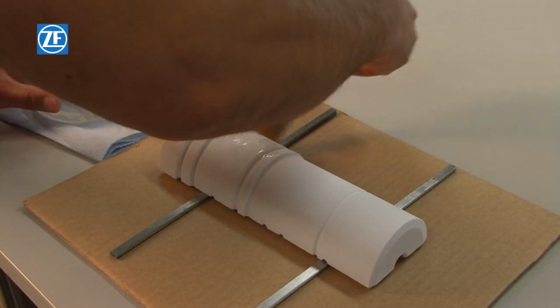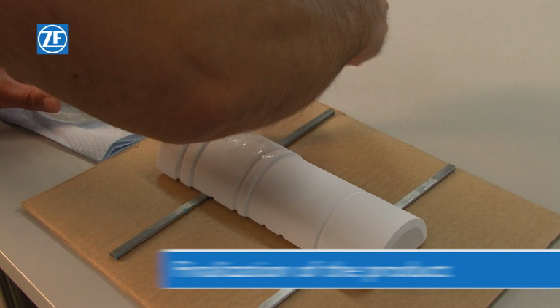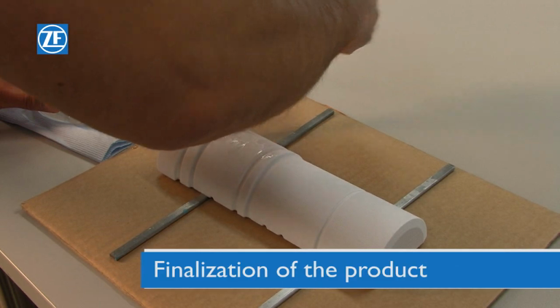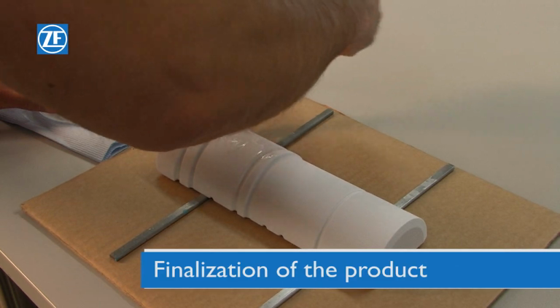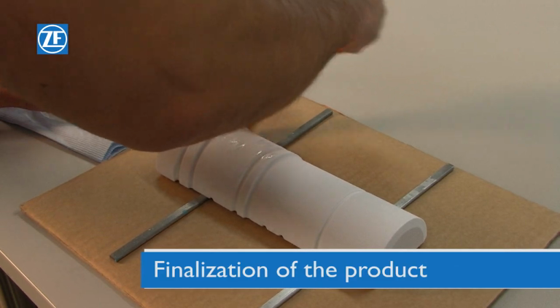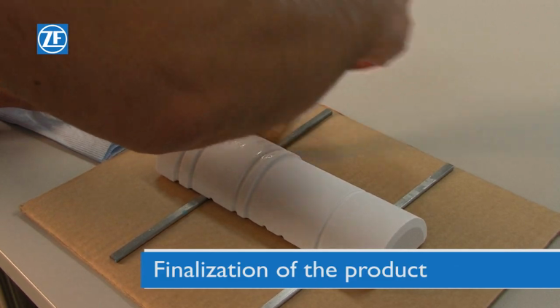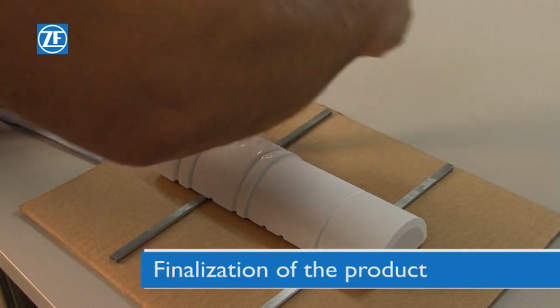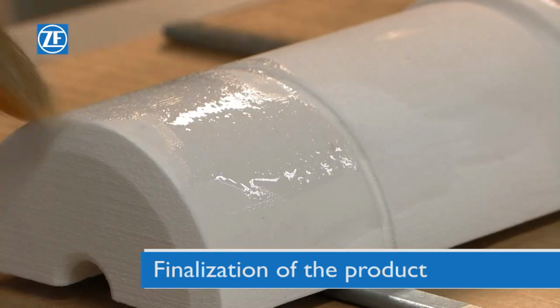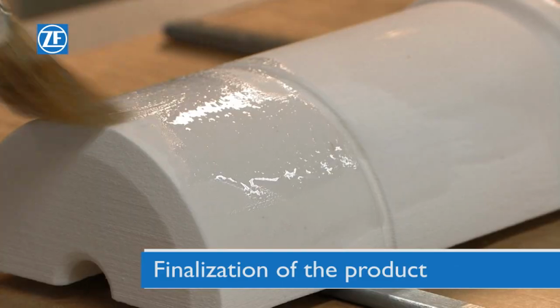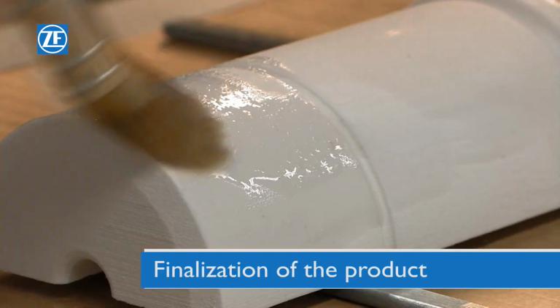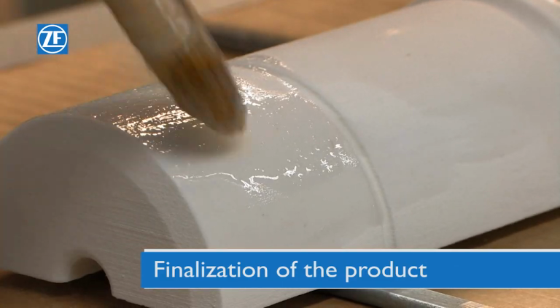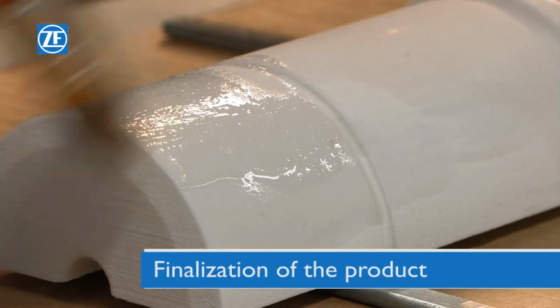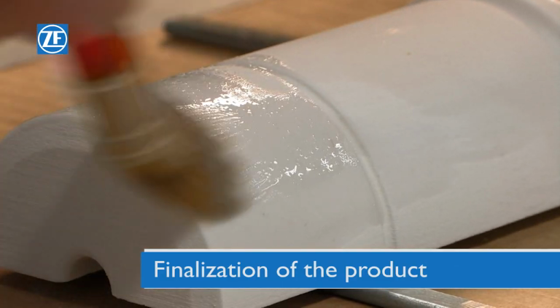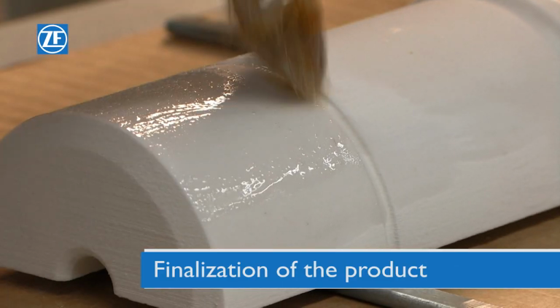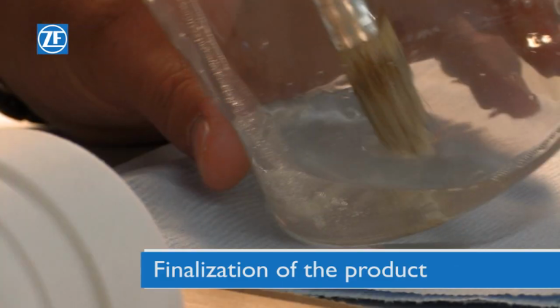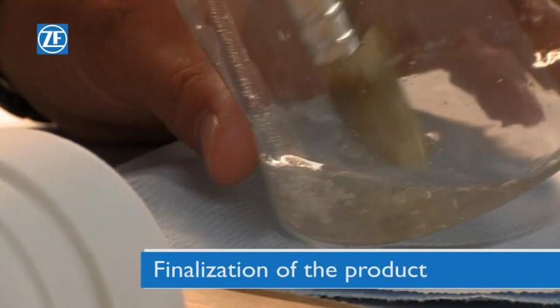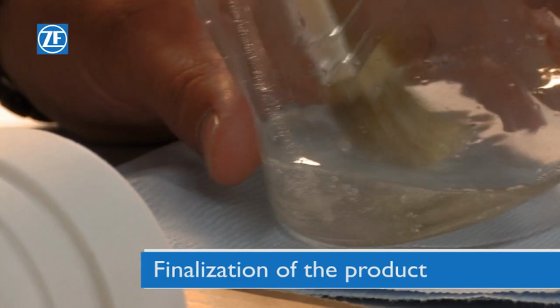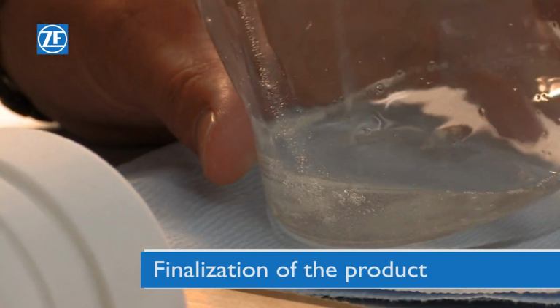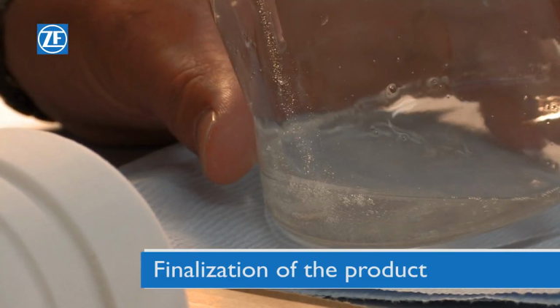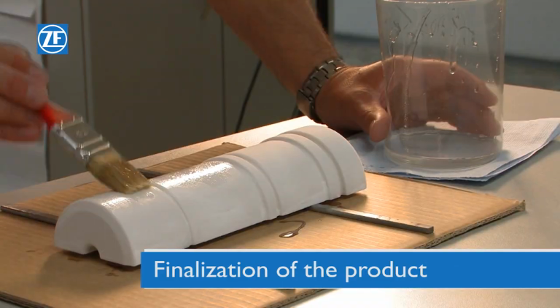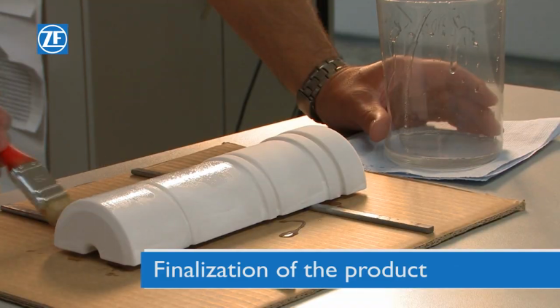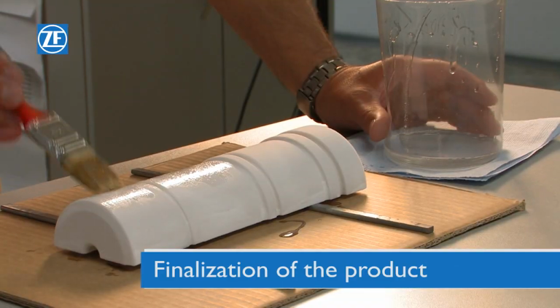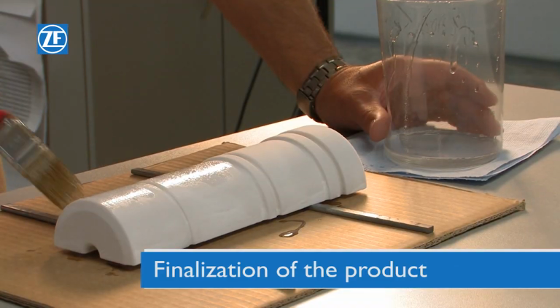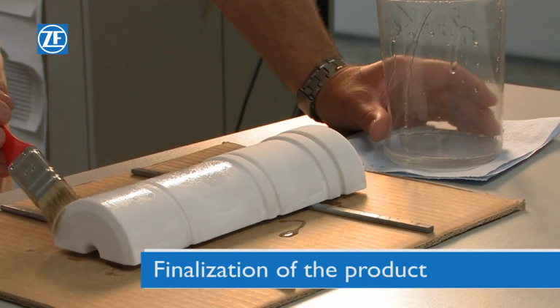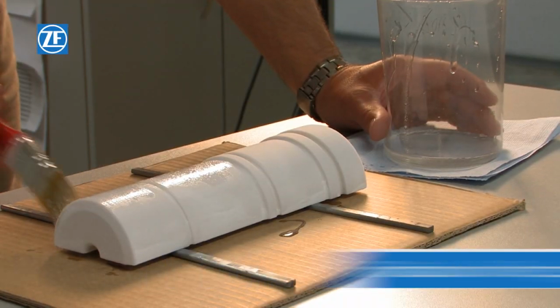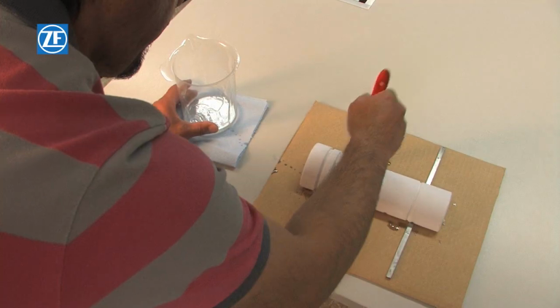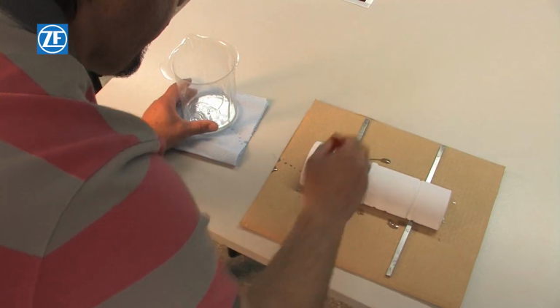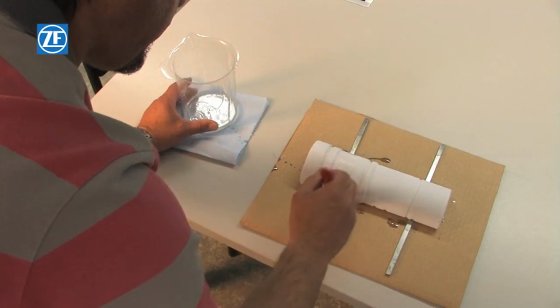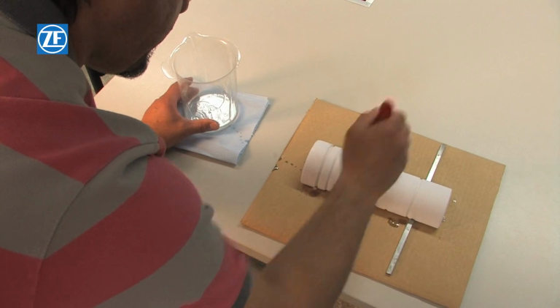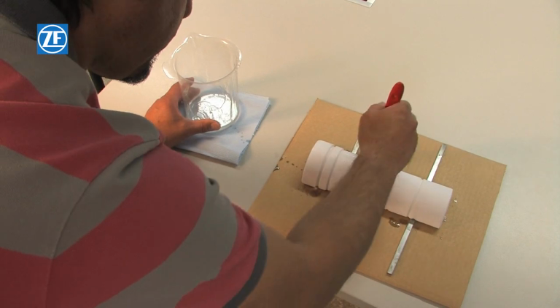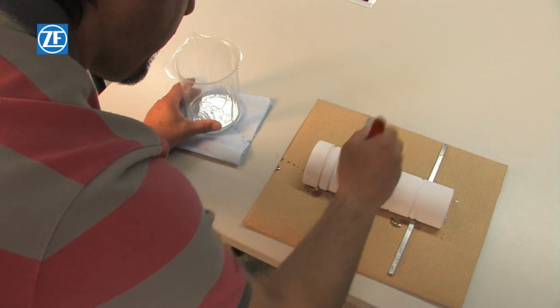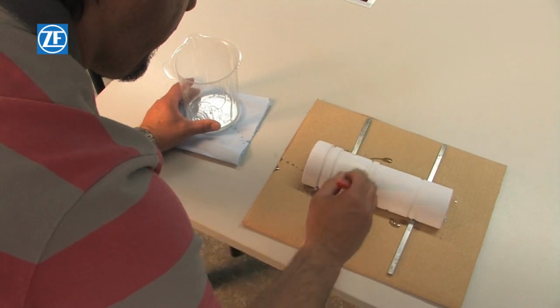Finally, it is necessary to cover the product with bonding primer. When used as a core of a mould, it must be painted.